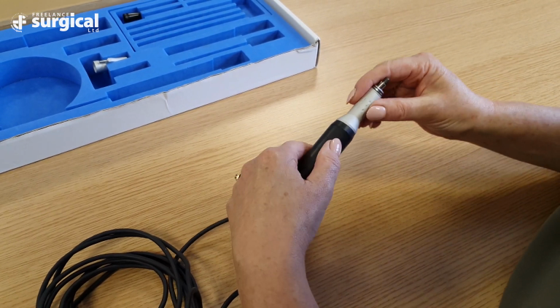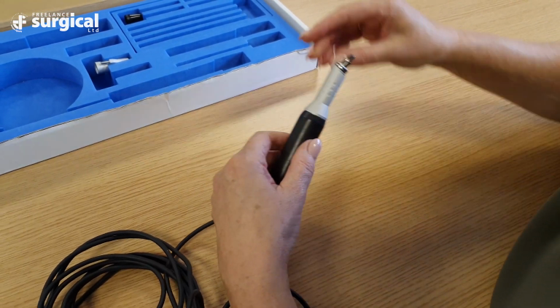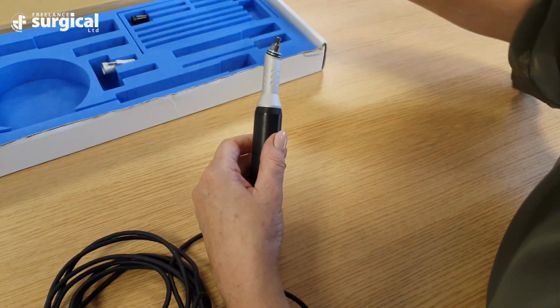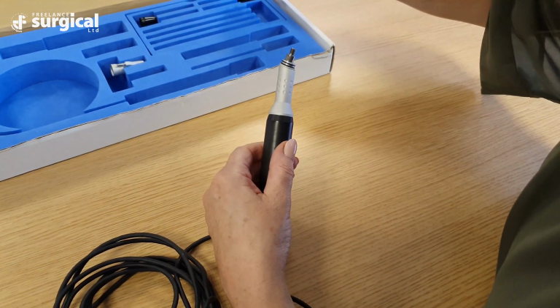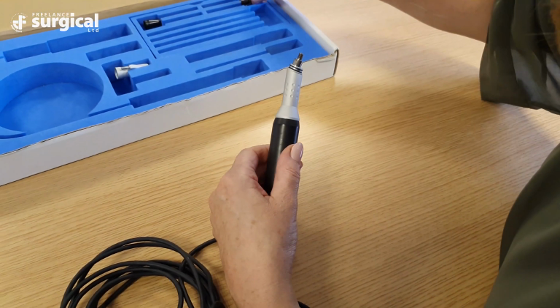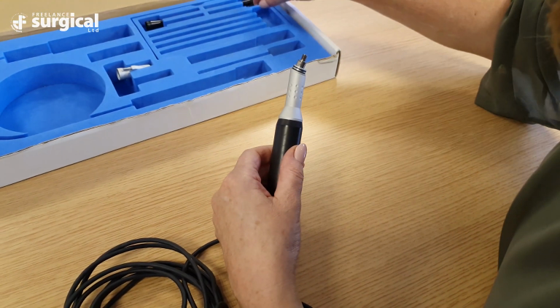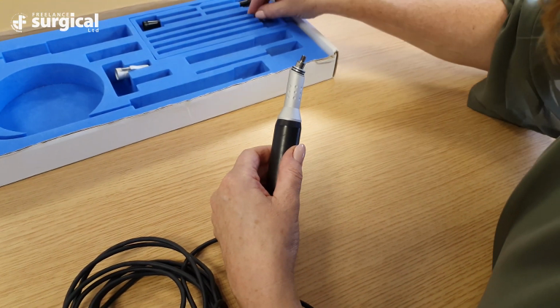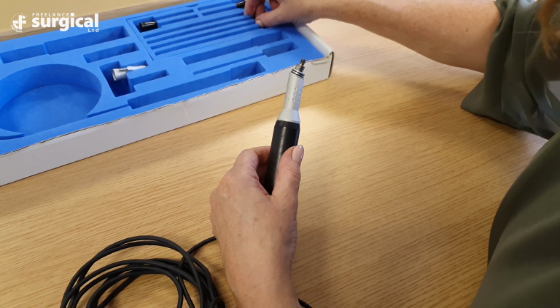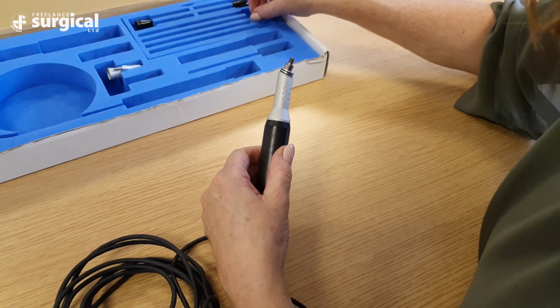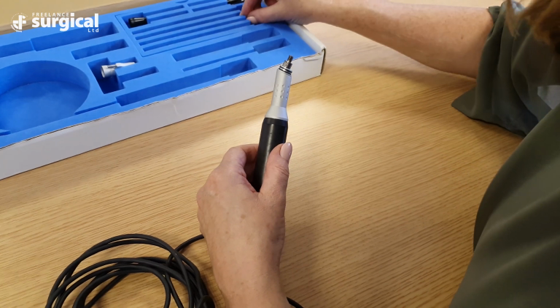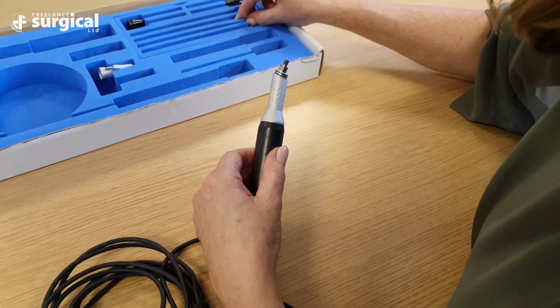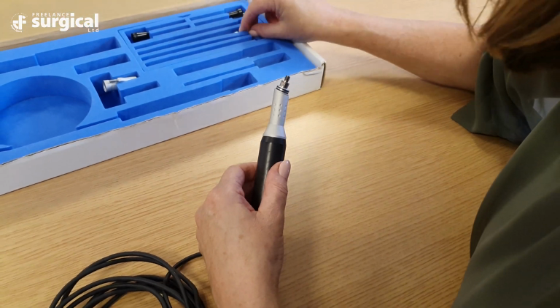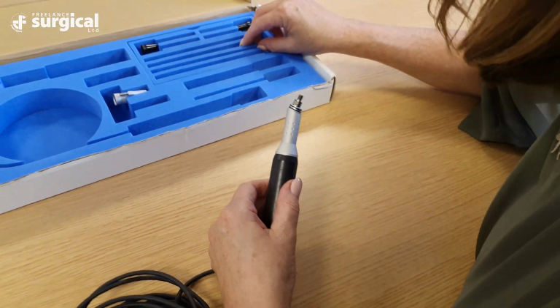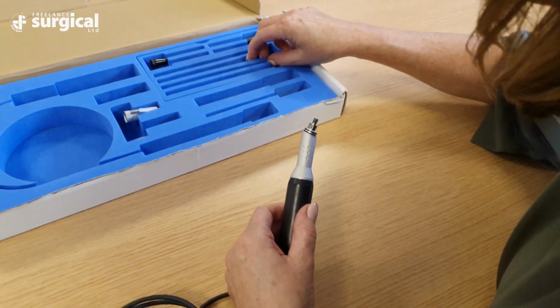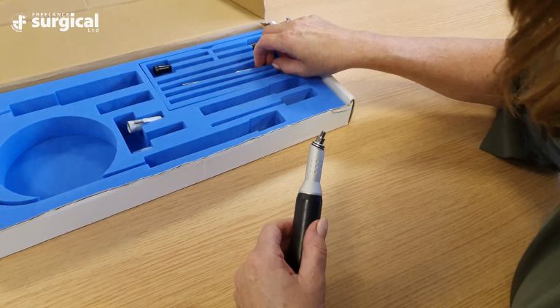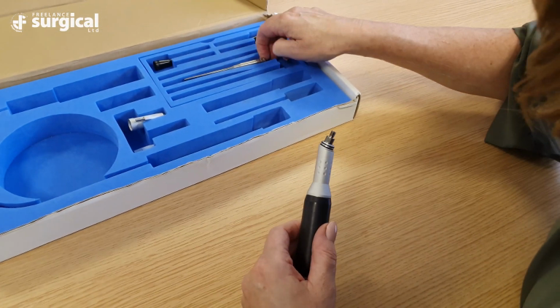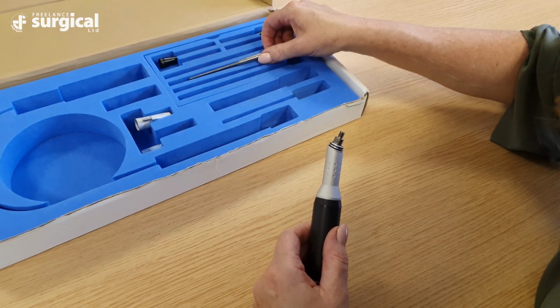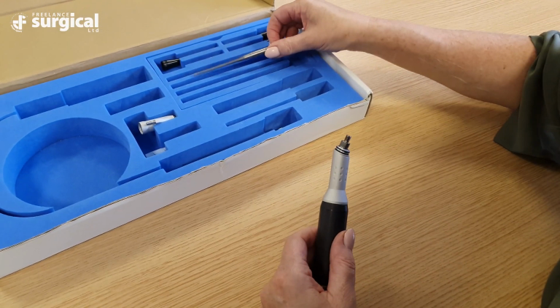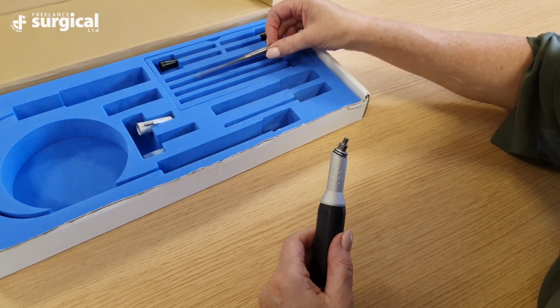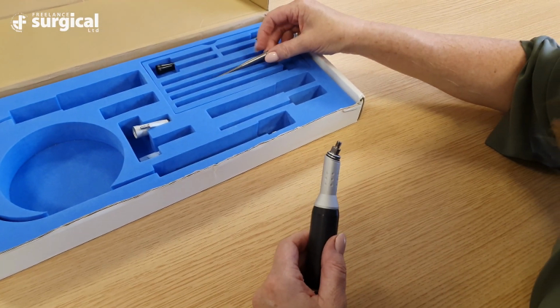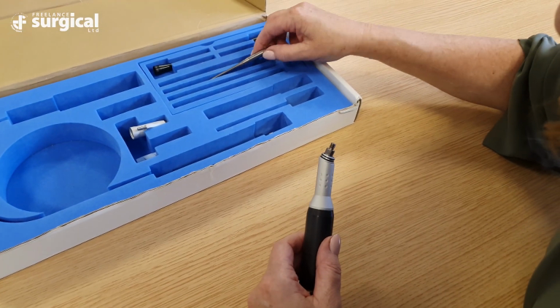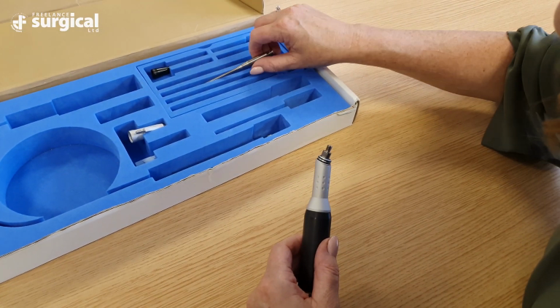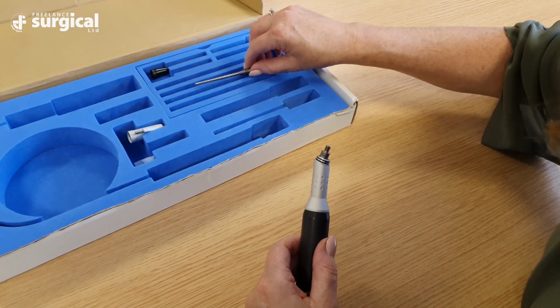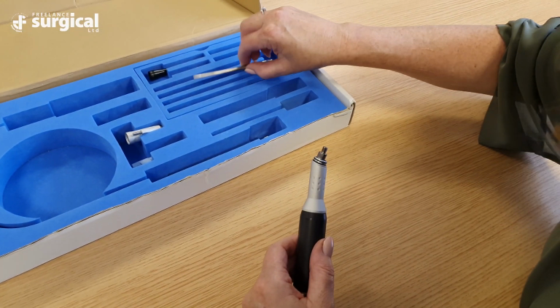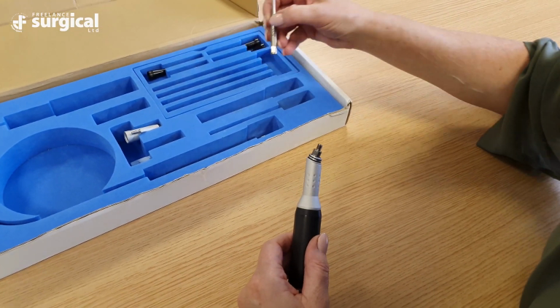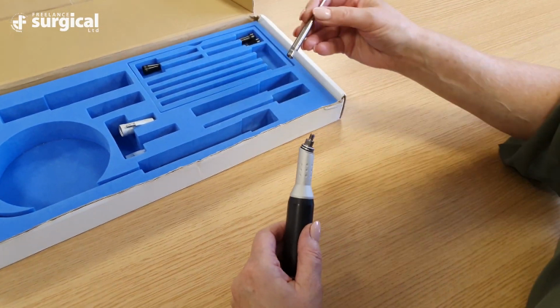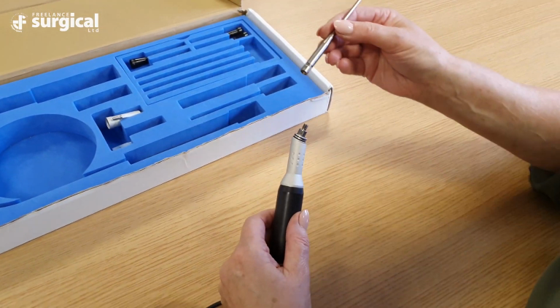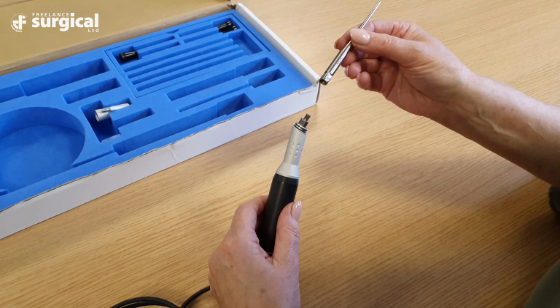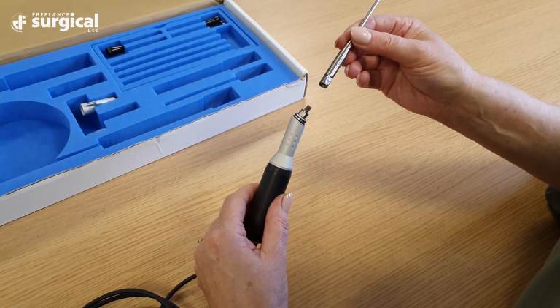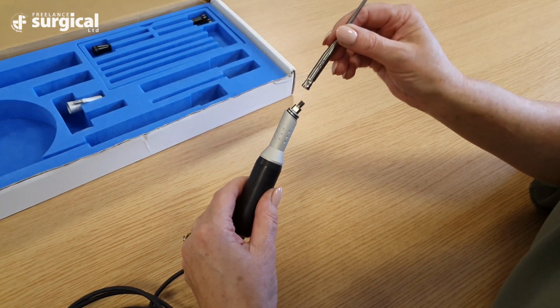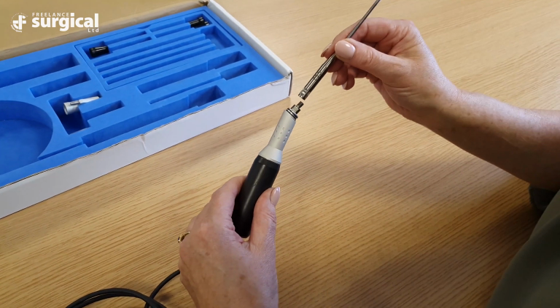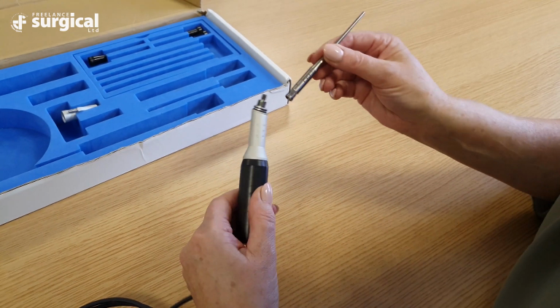Next, select the most suitable tip for the surgery to be undertaken. Hand tighten the tip onto the handpiece.